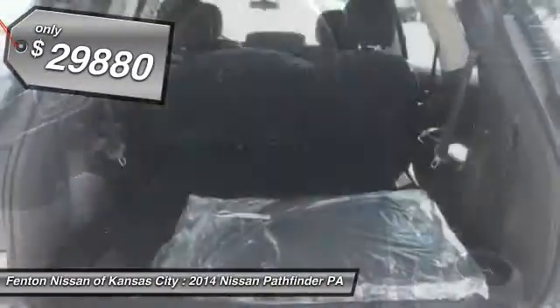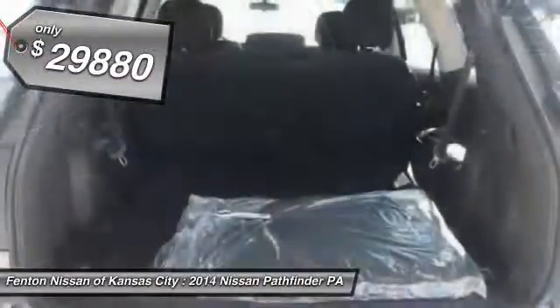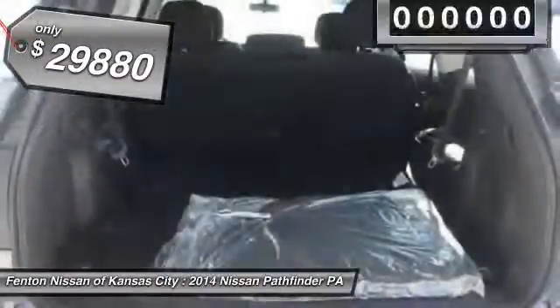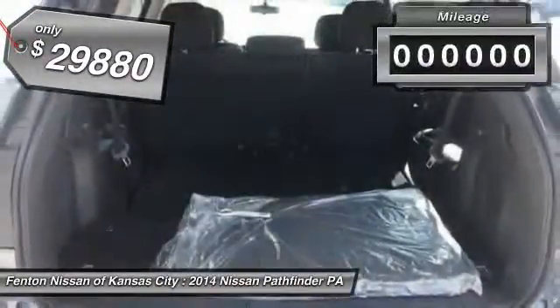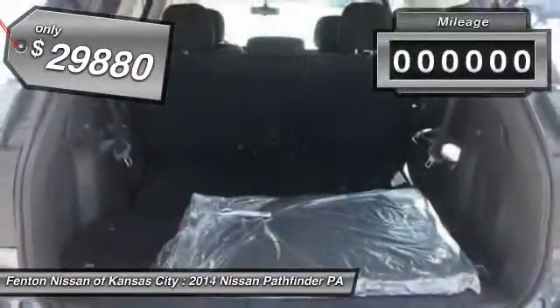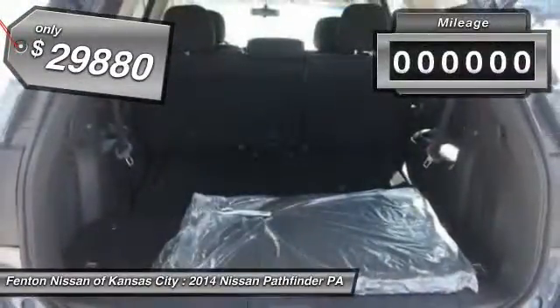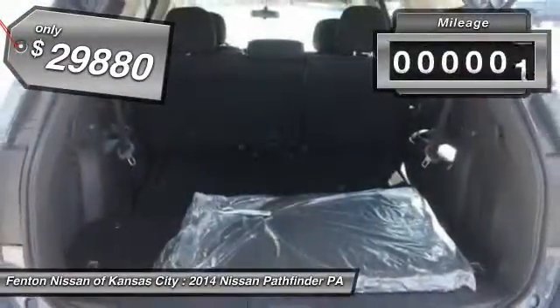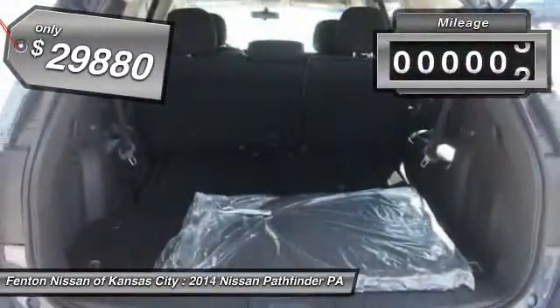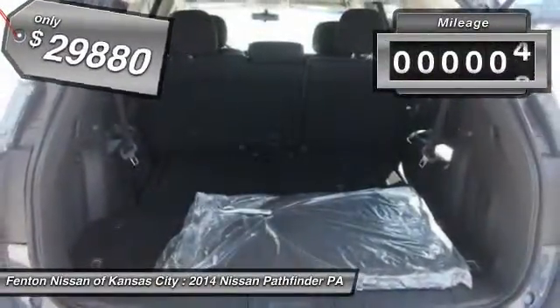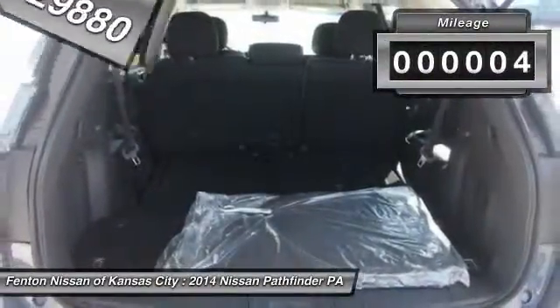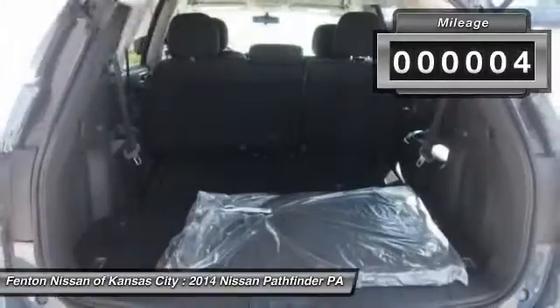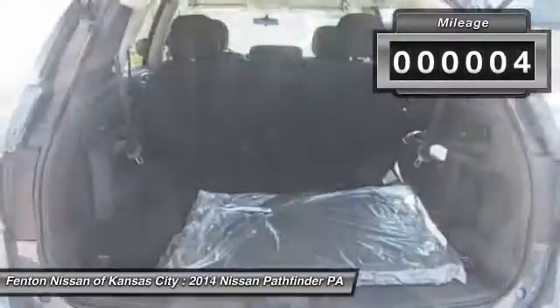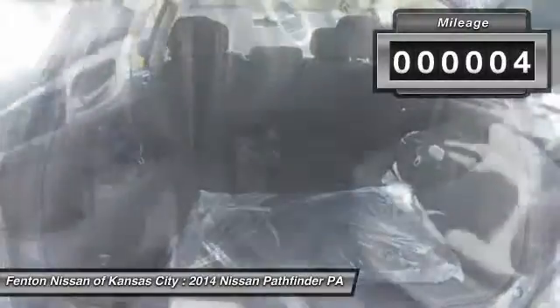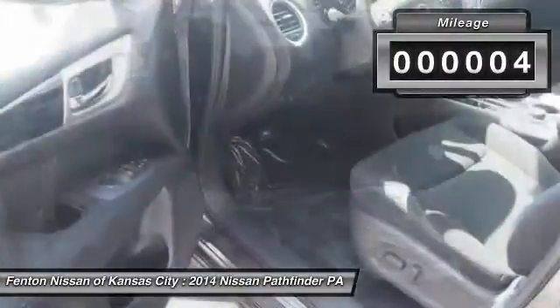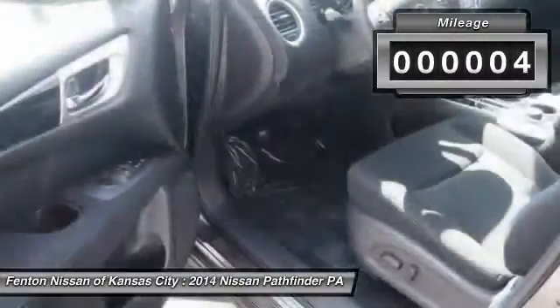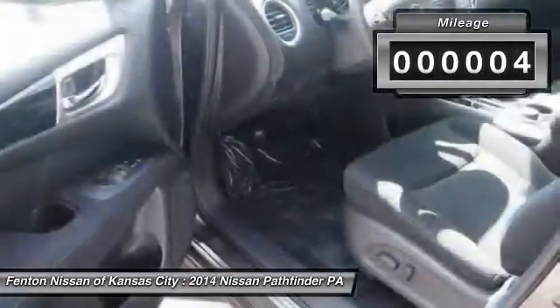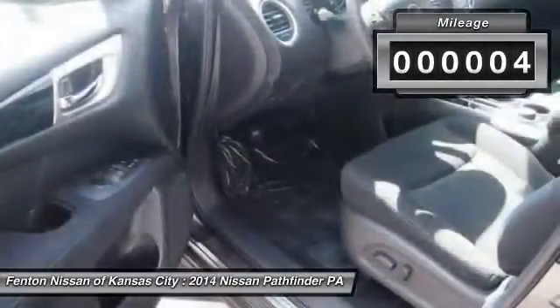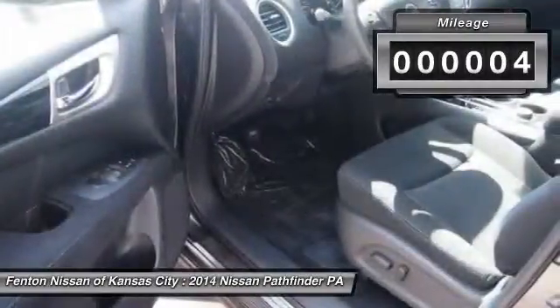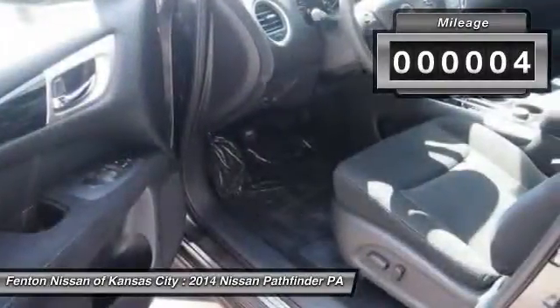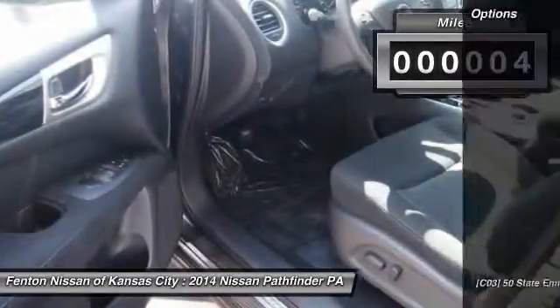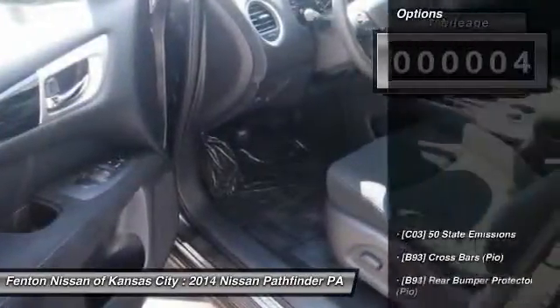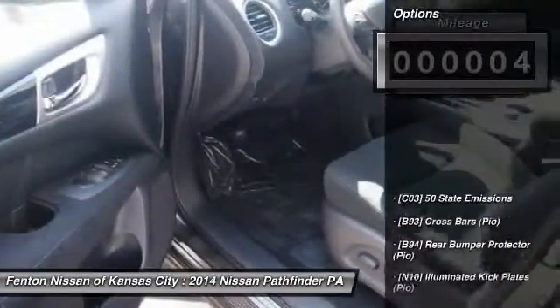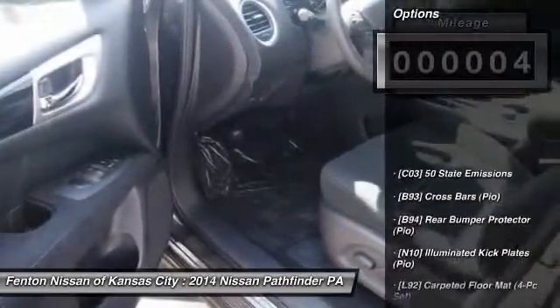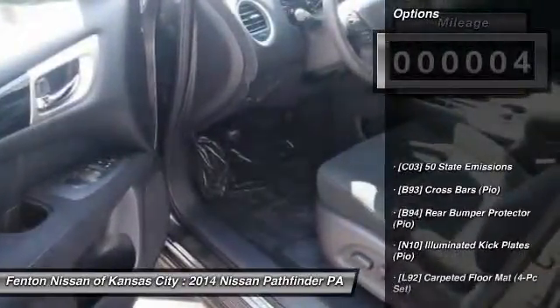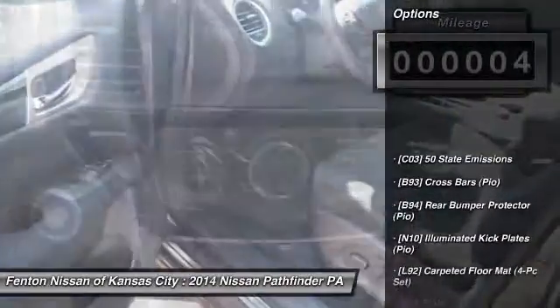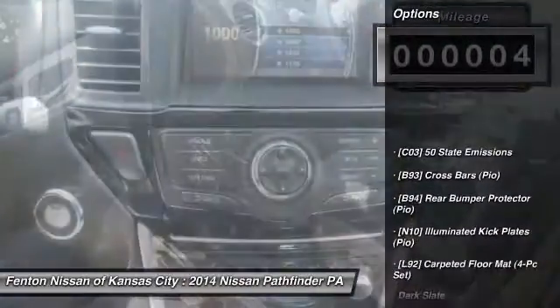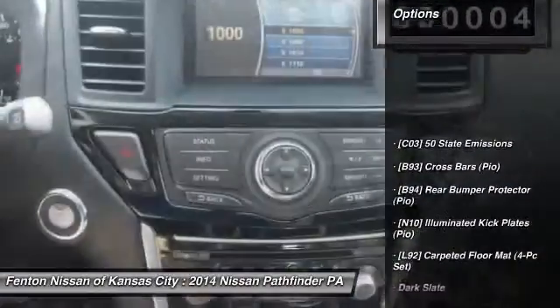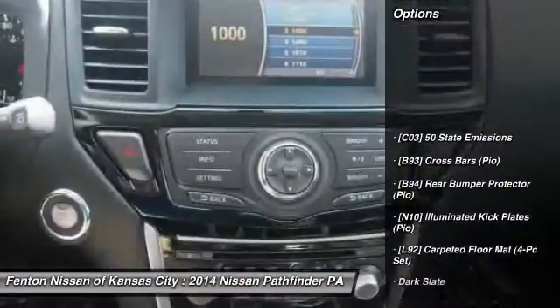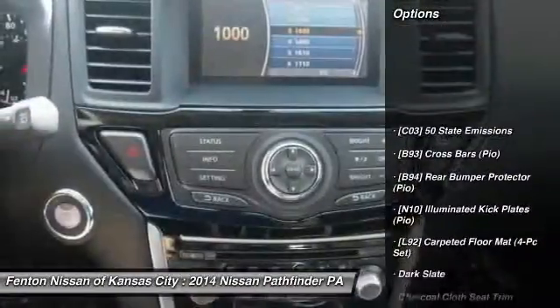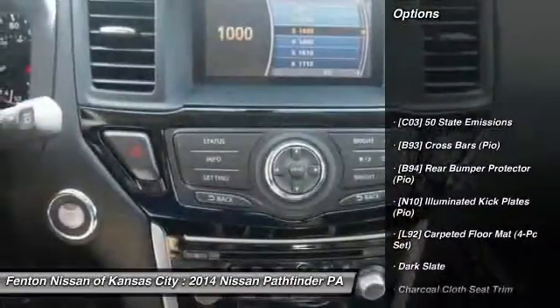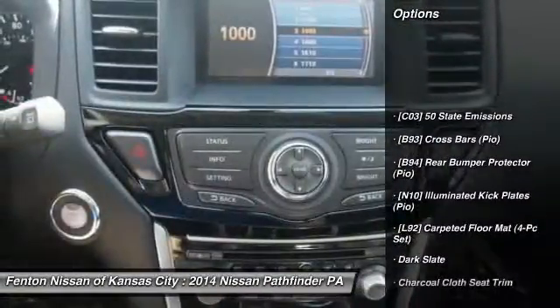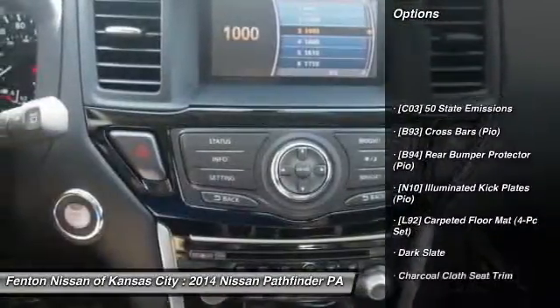This vehicle has less than 100 miles. Here are some of this vehicle's great options: rear bumper protector.